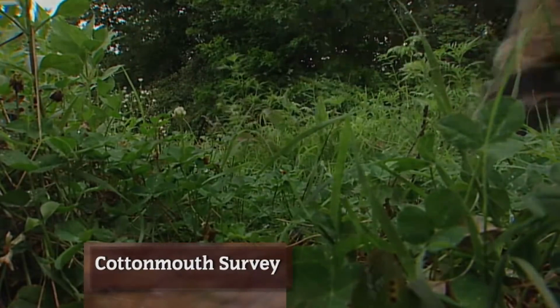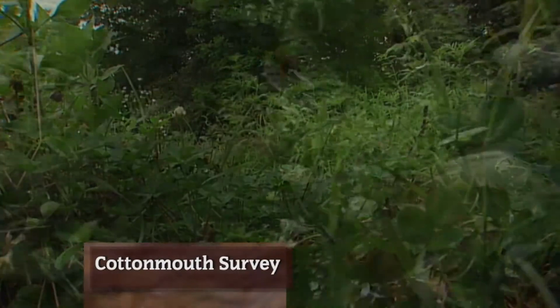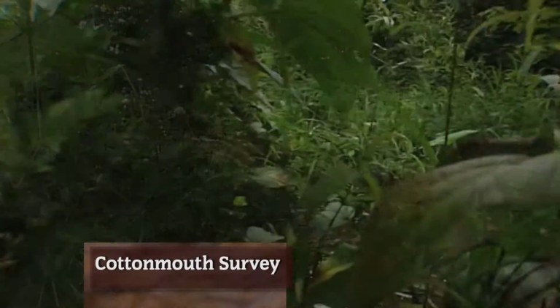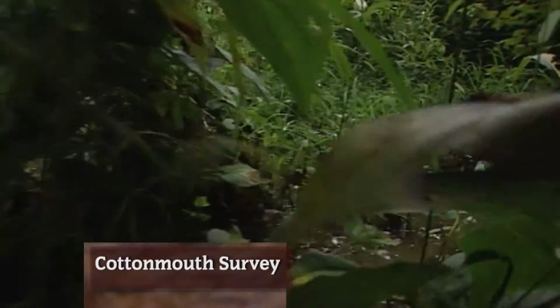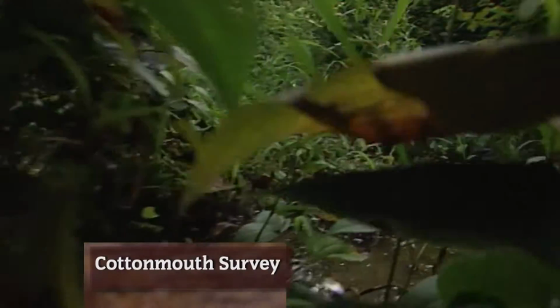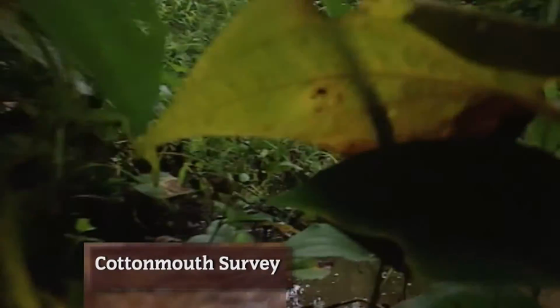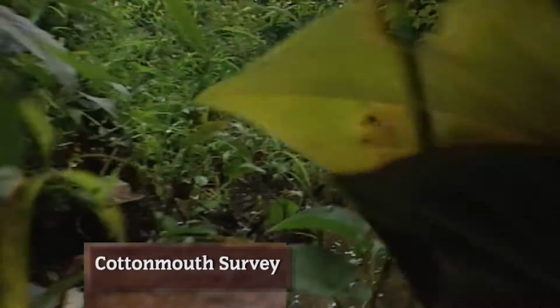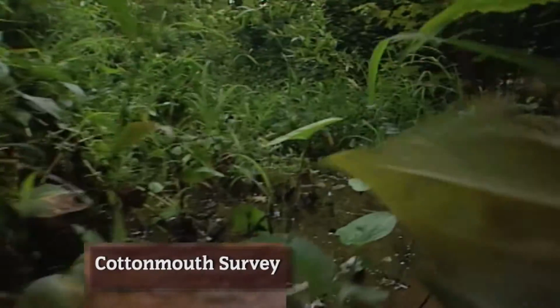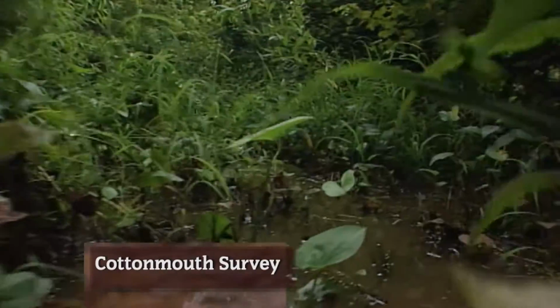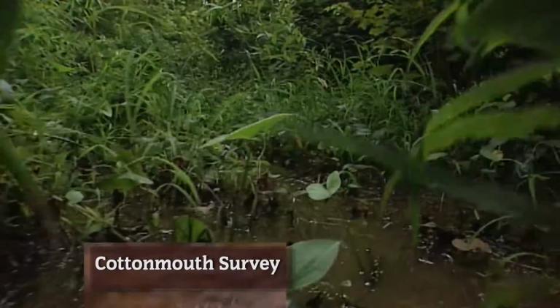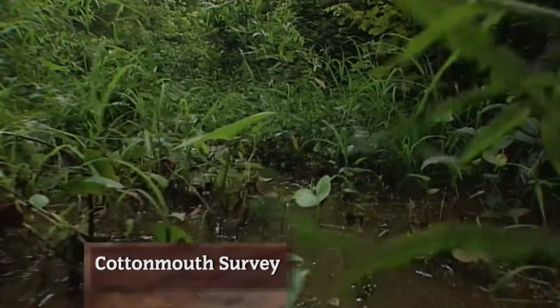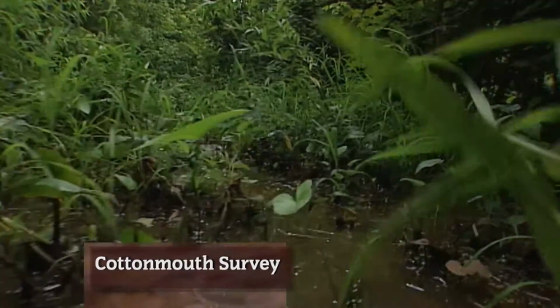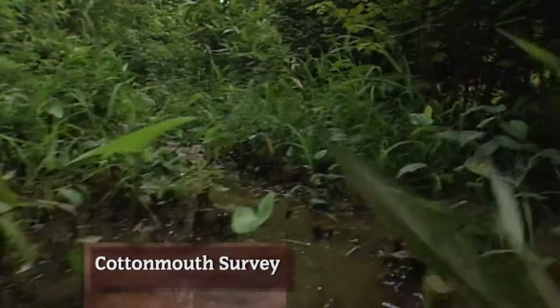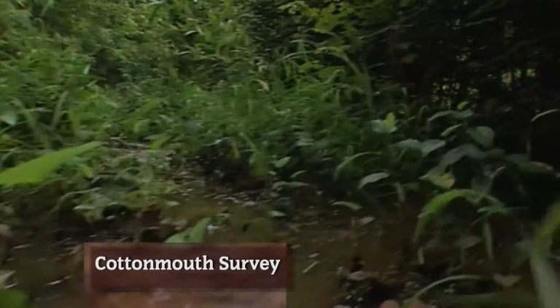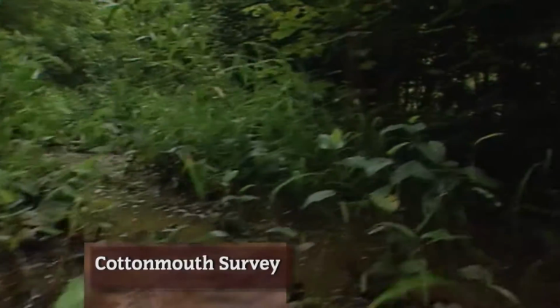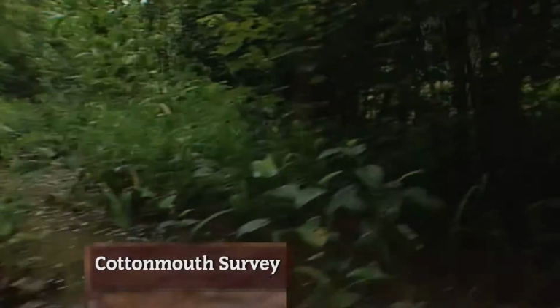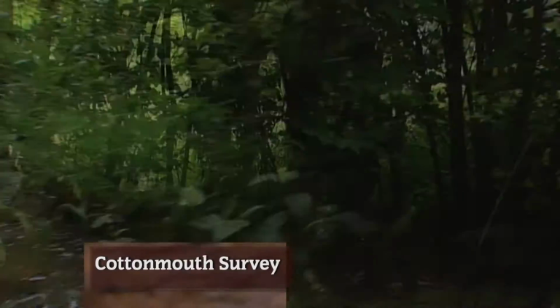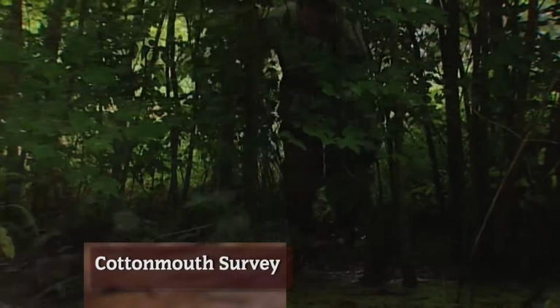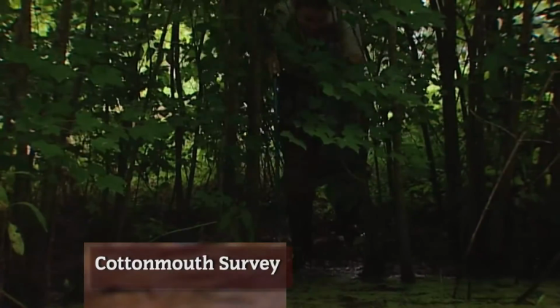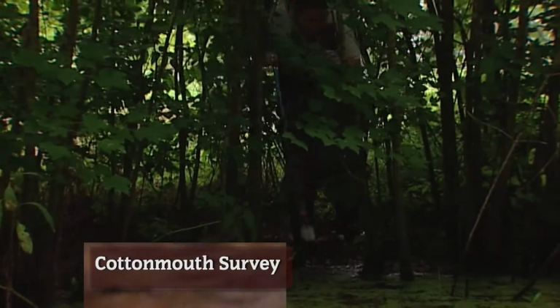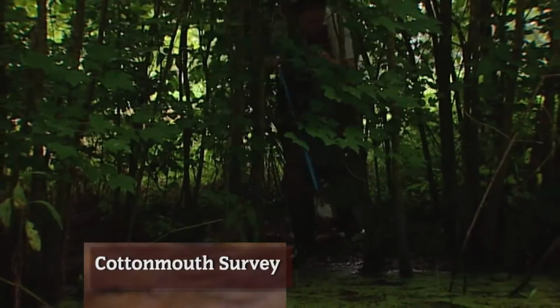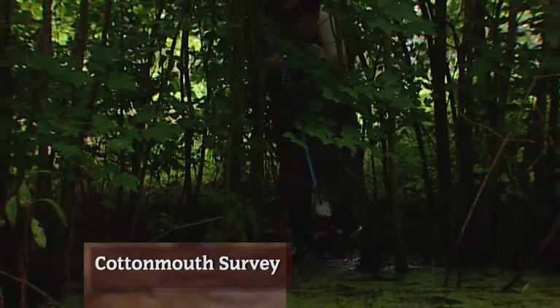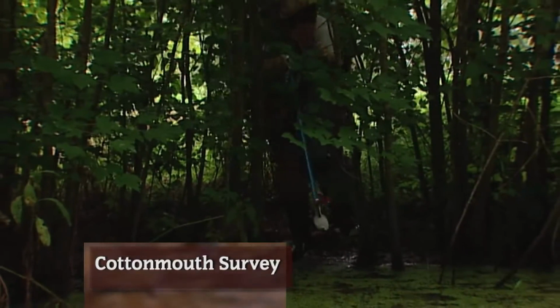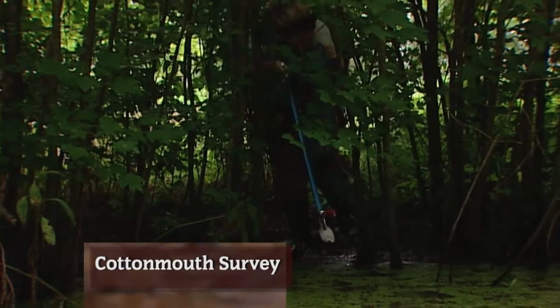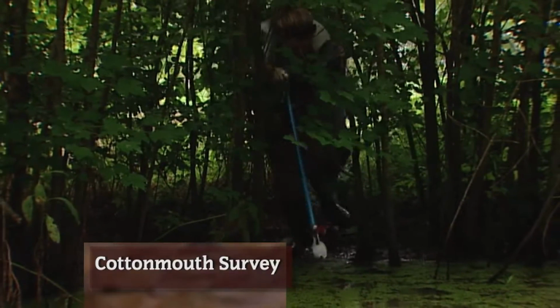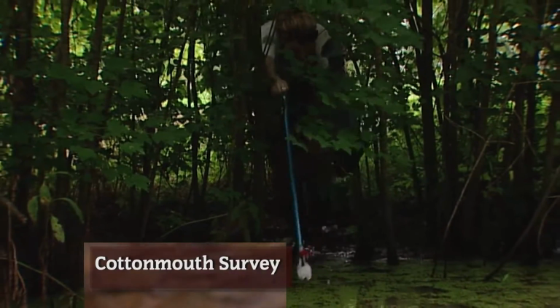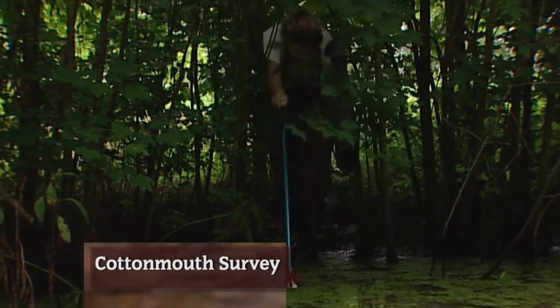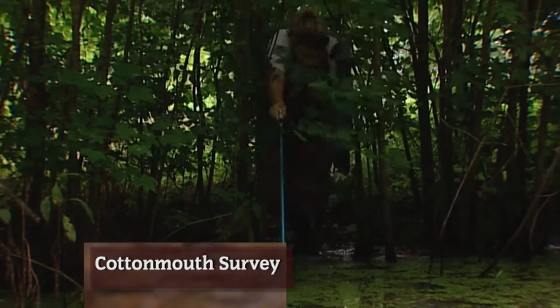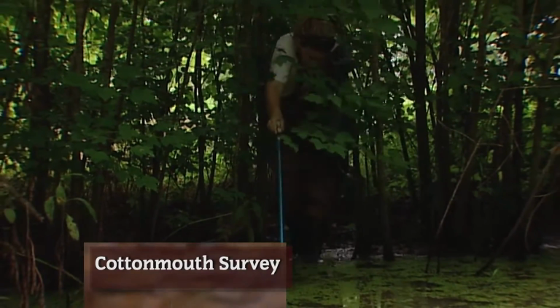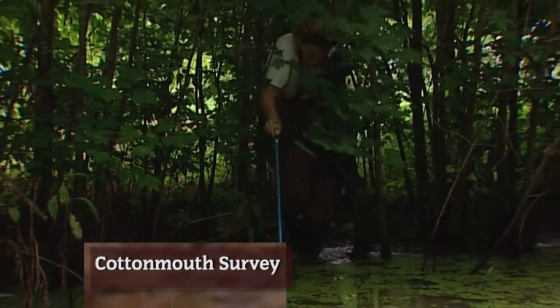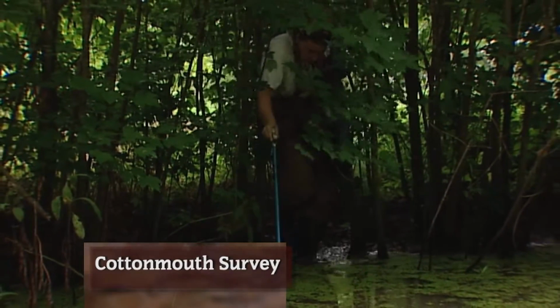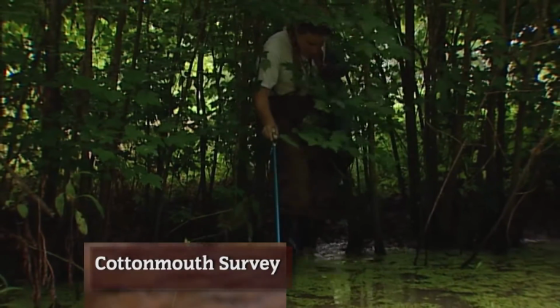For most folks, this snake-infested Cumberland River slough would not be the place for a relaxing walk.